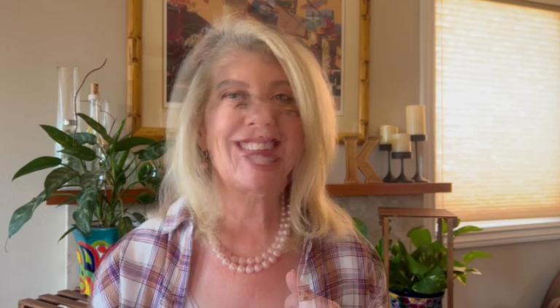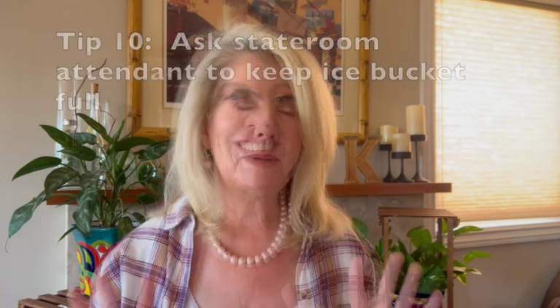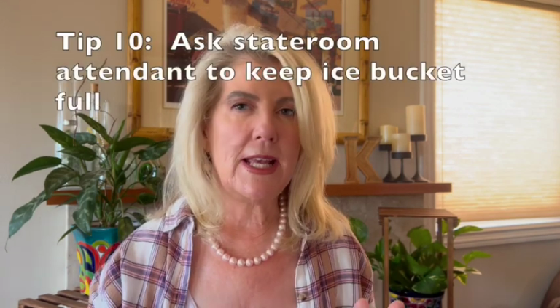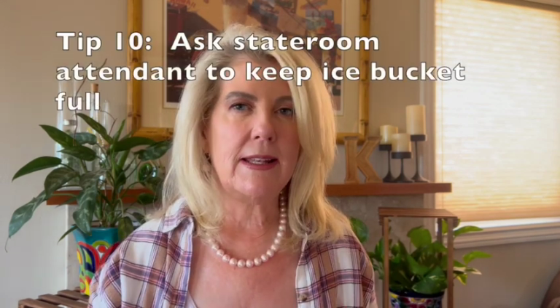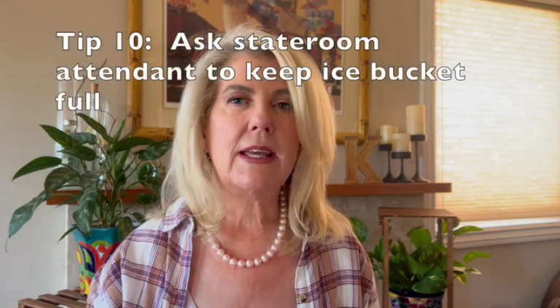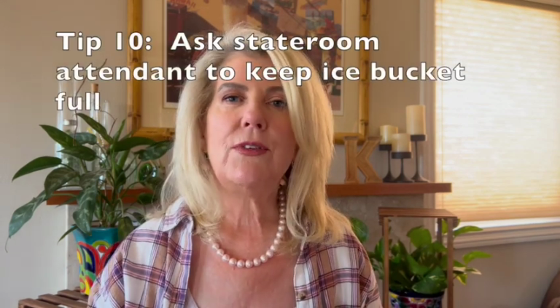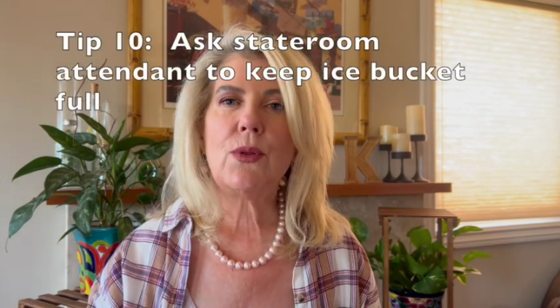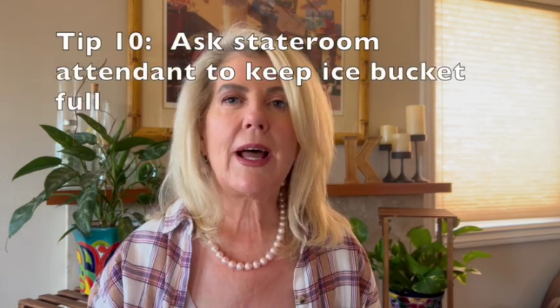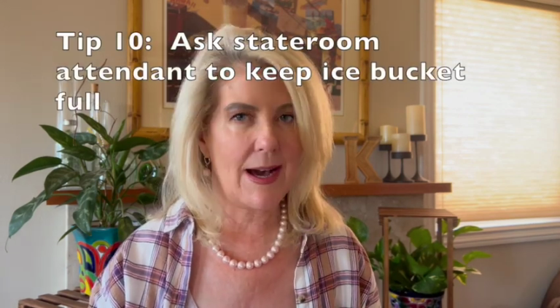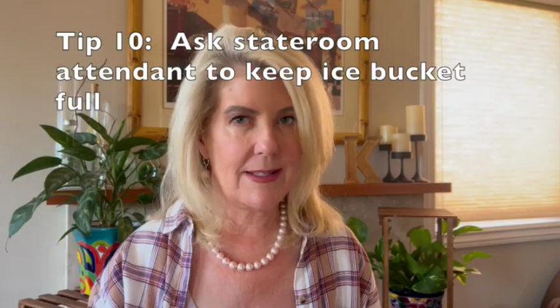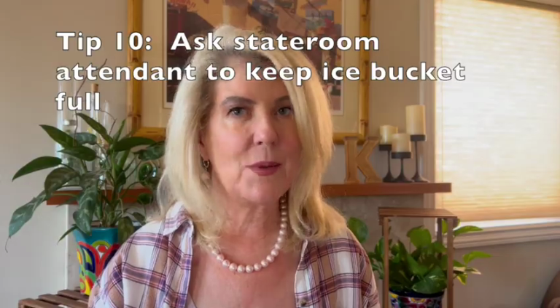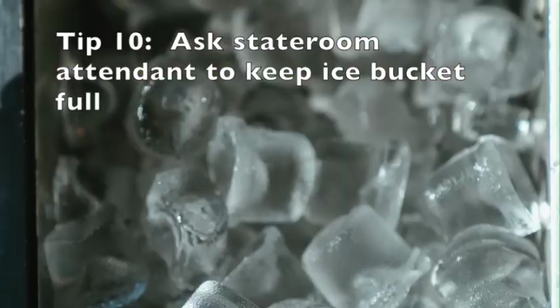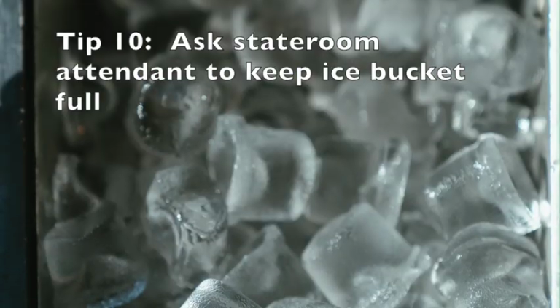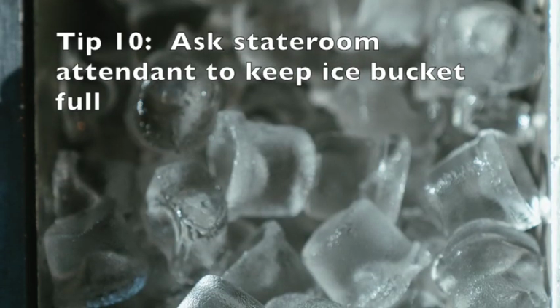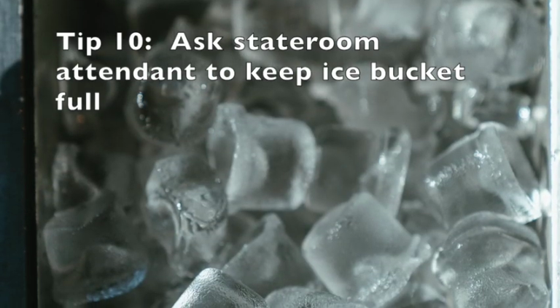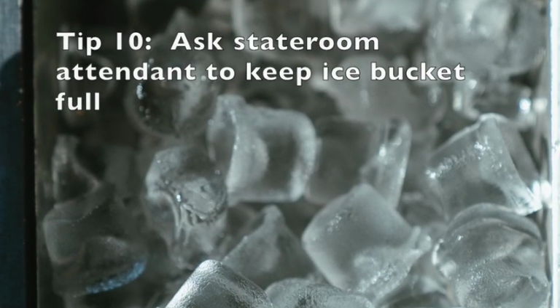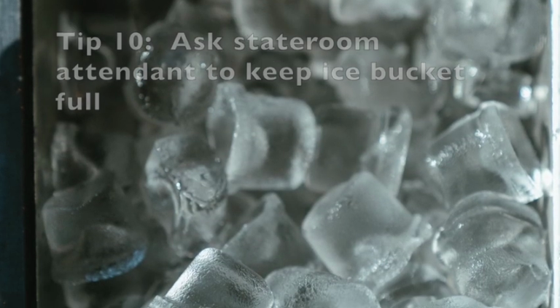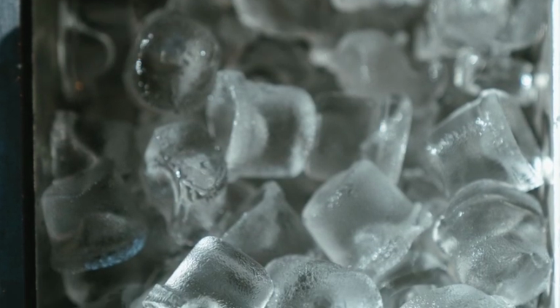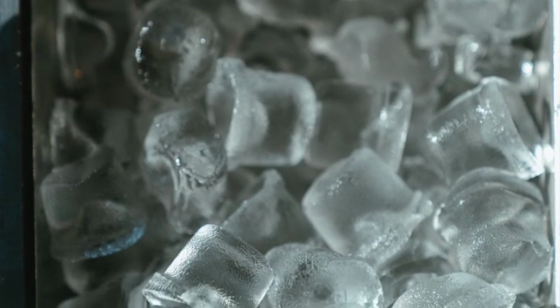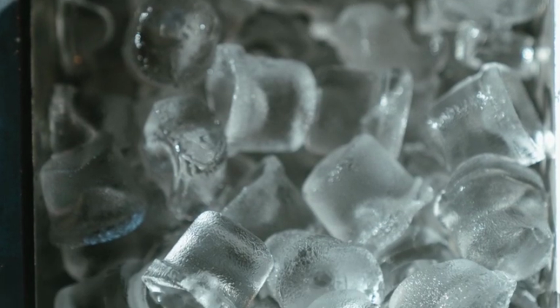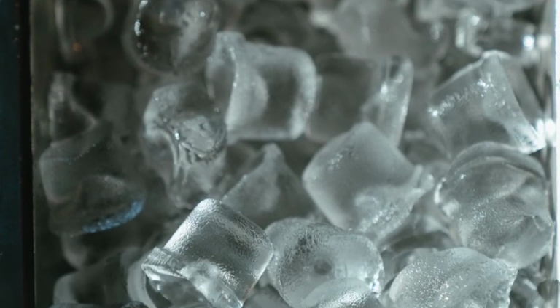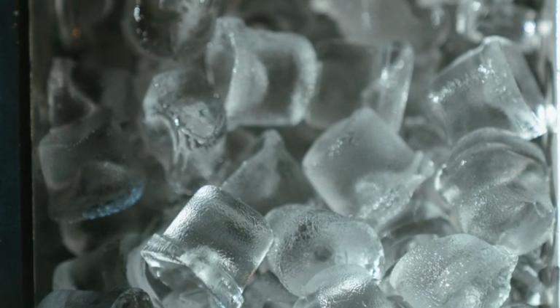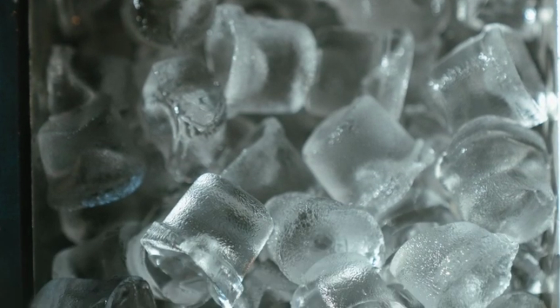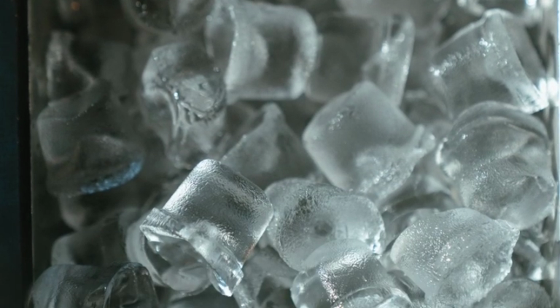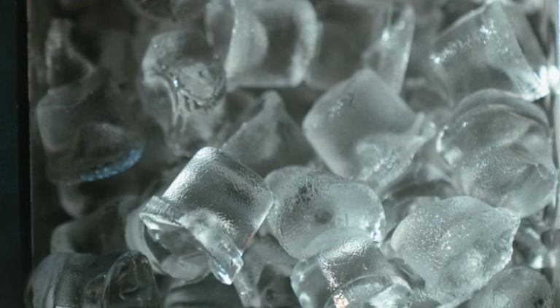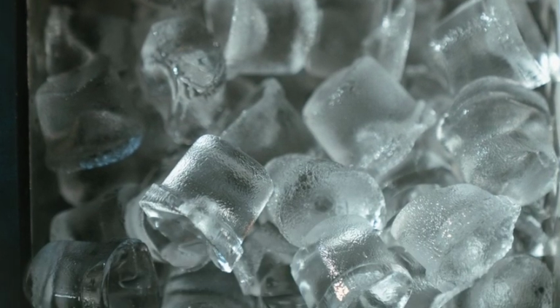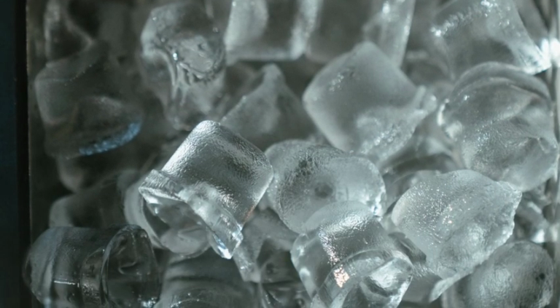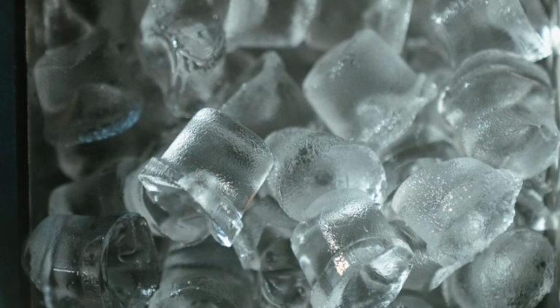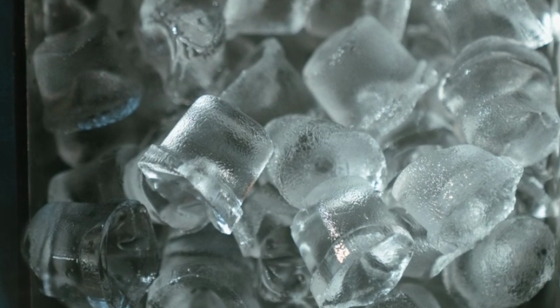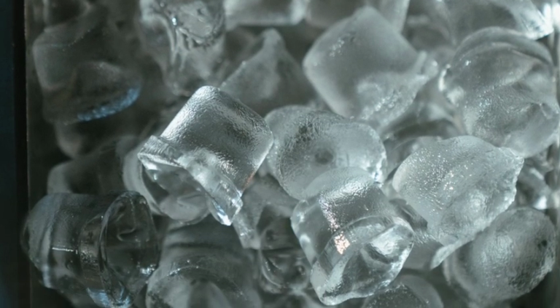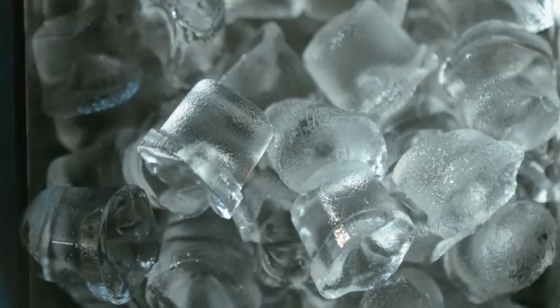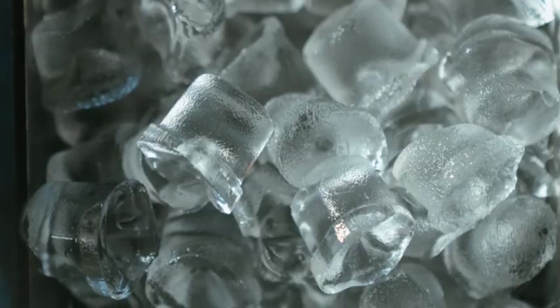Tip number ten: if you like ice the way I like ice, you'll want to ask your stateroom attendant to keep your ice bucket full.